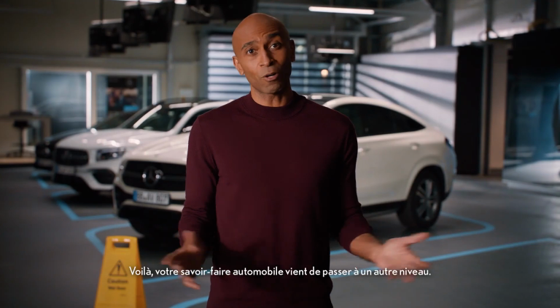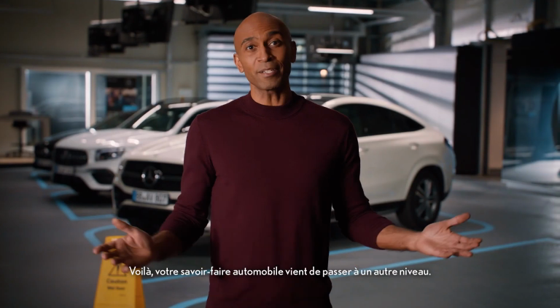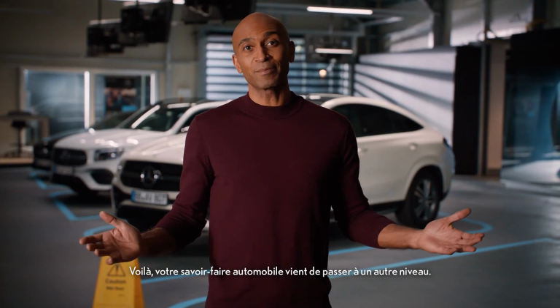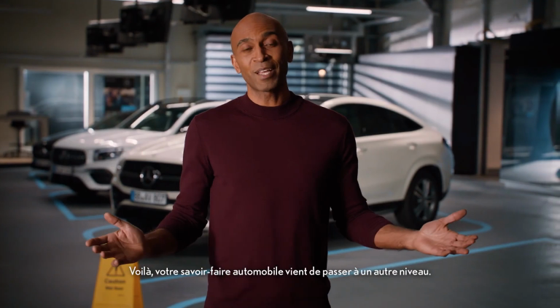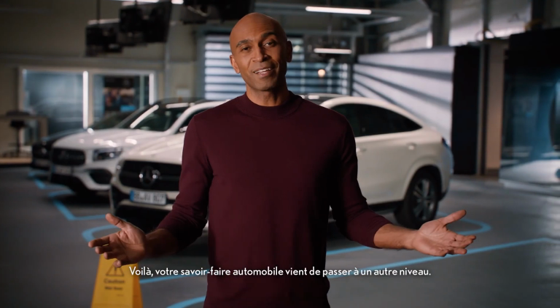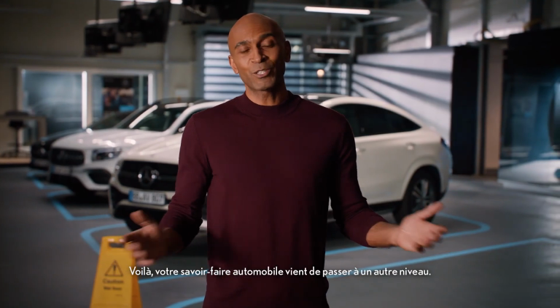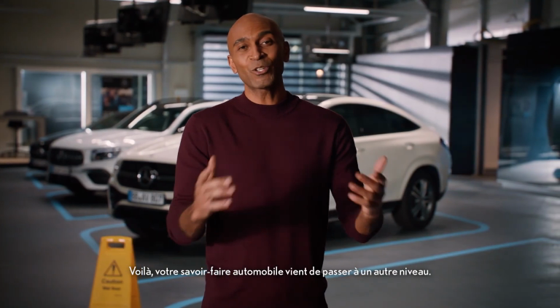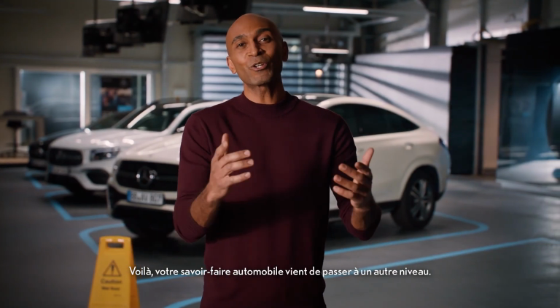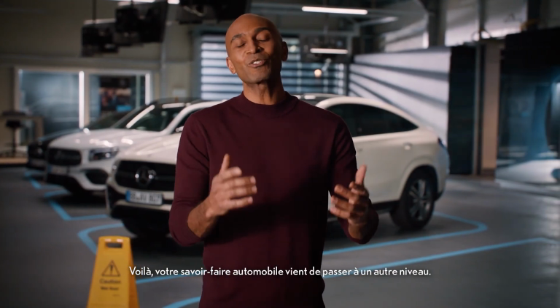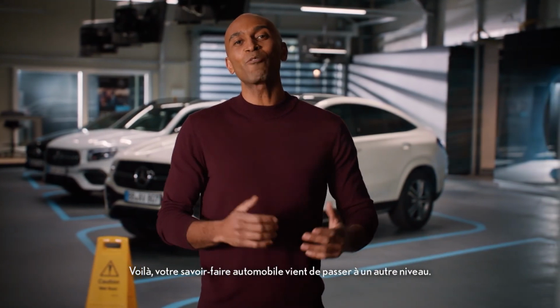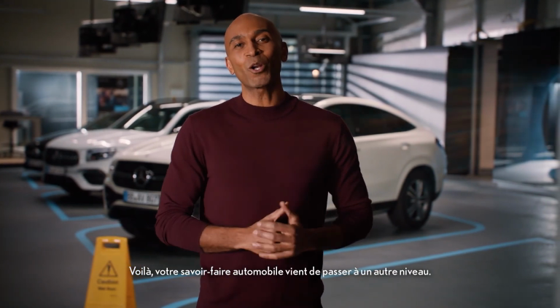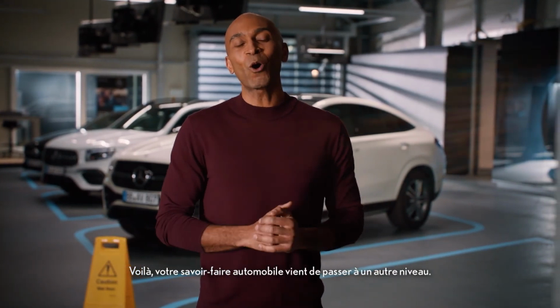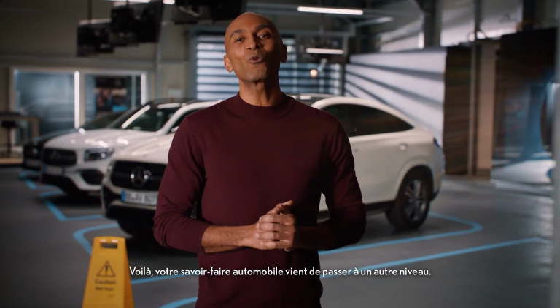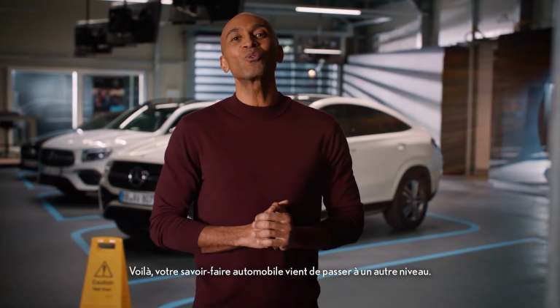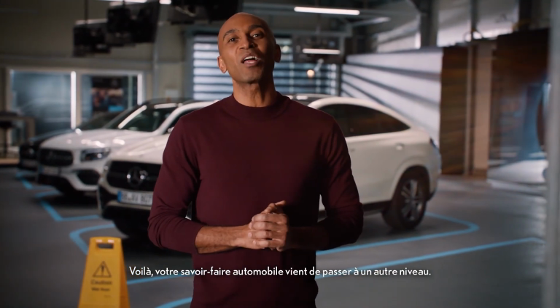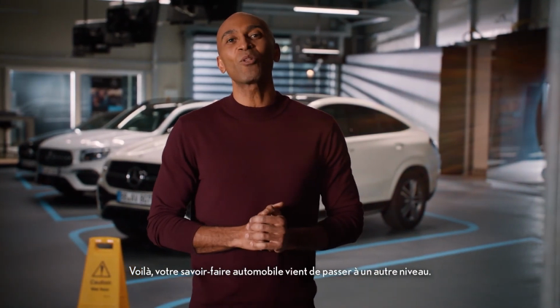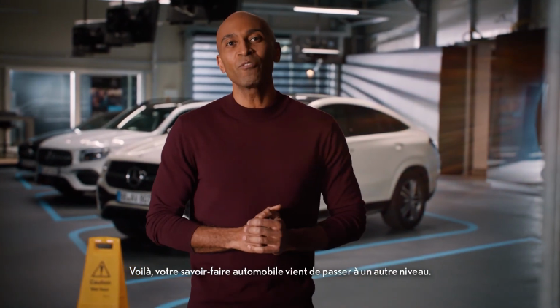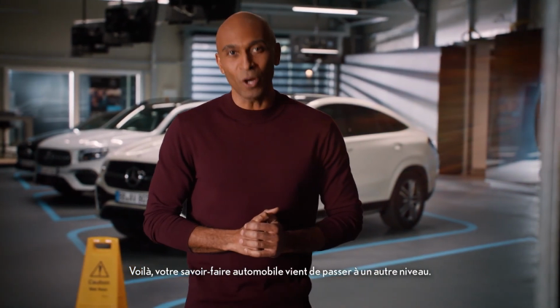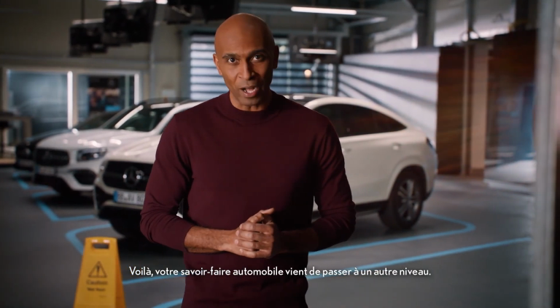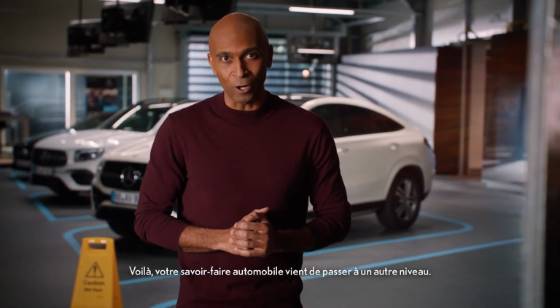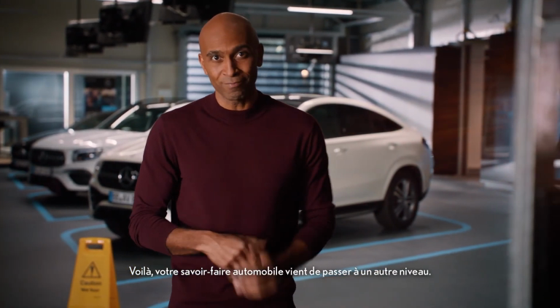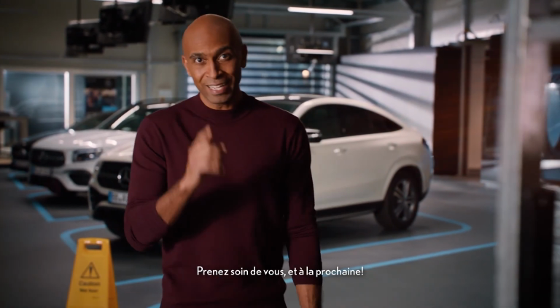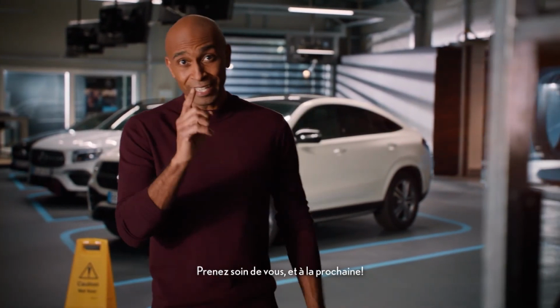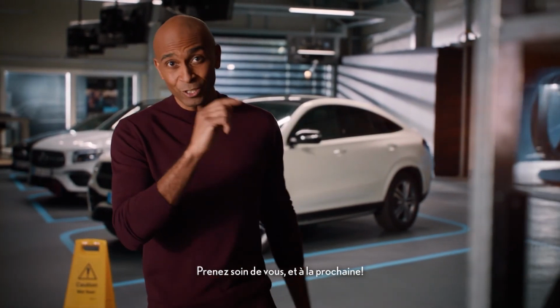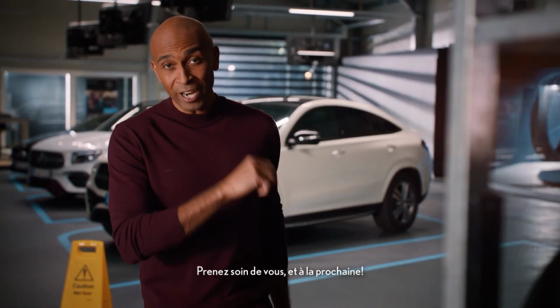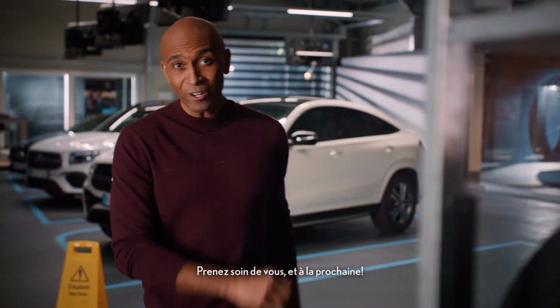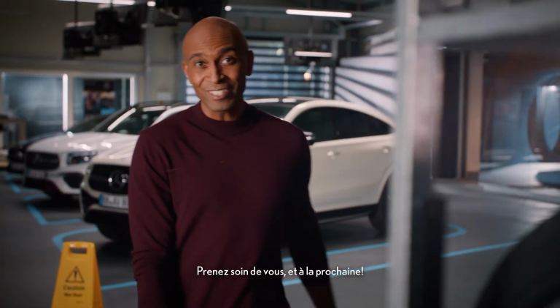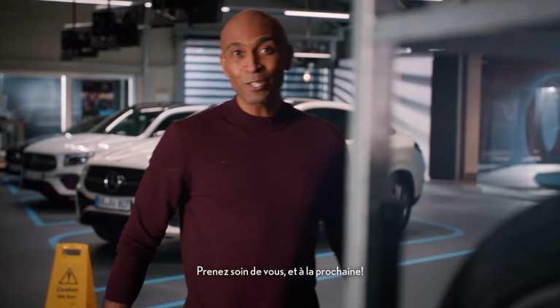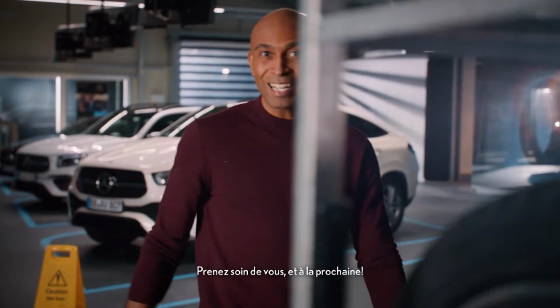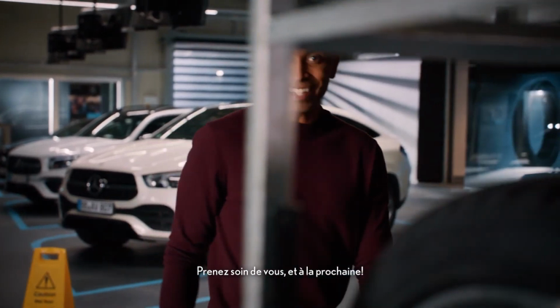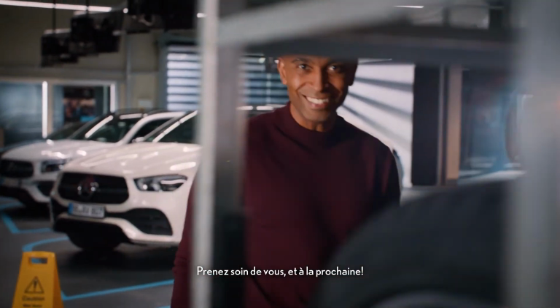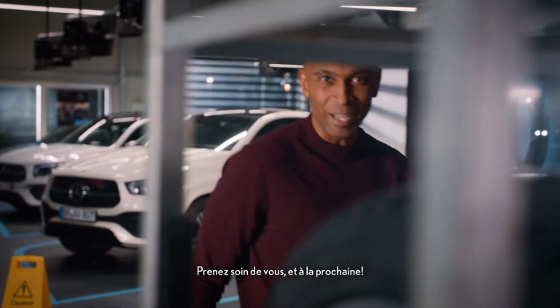Alright. Consider yourself on a whole new level of know-how. Take good care and see you again next time.